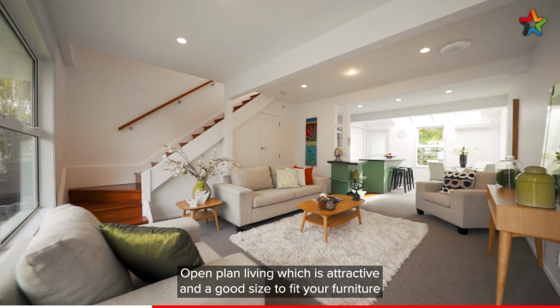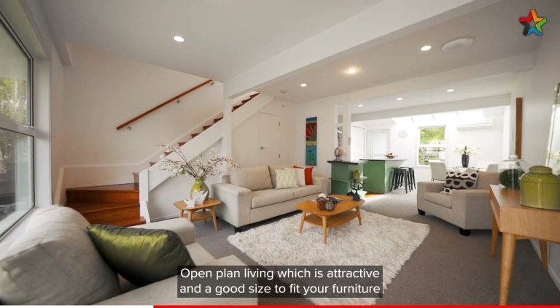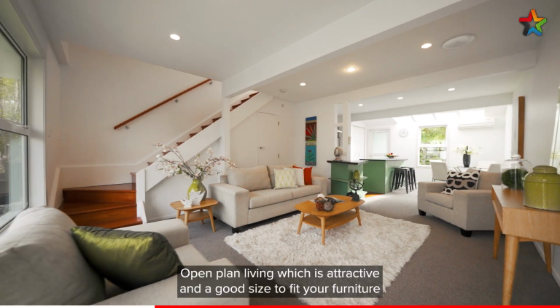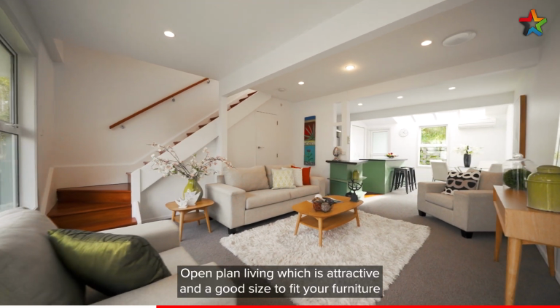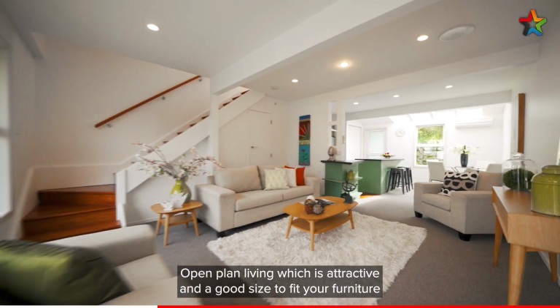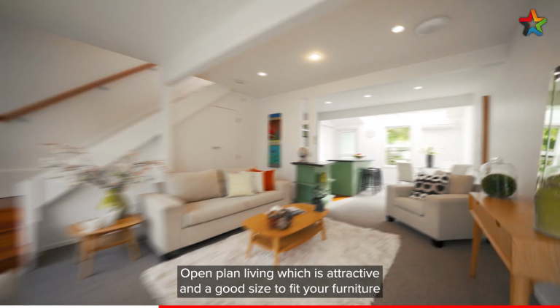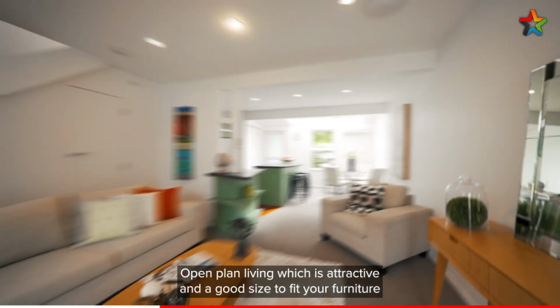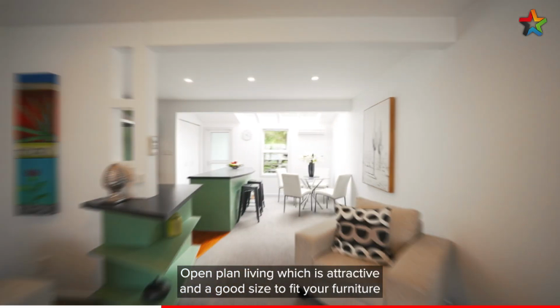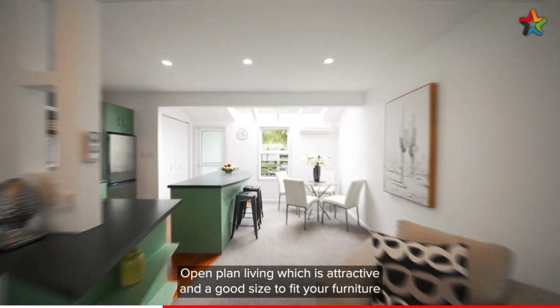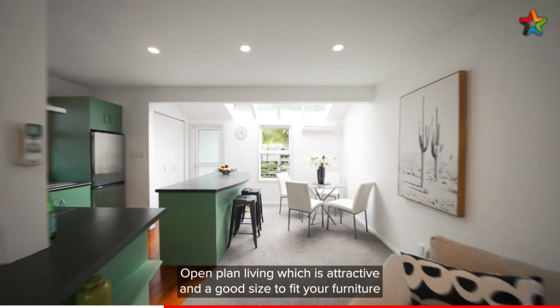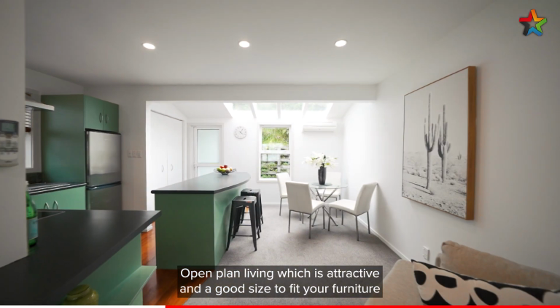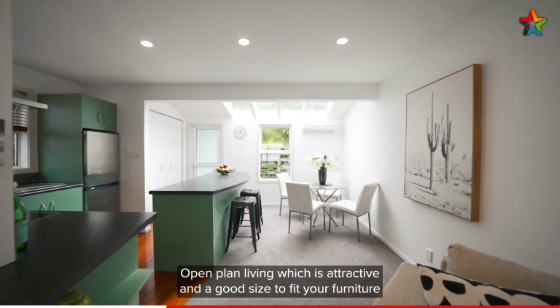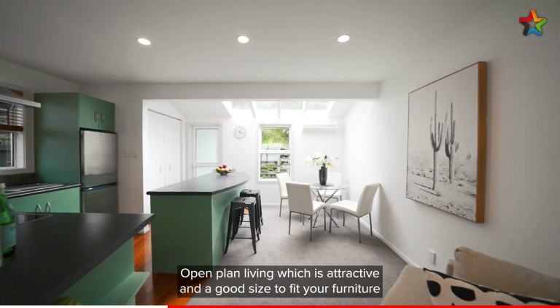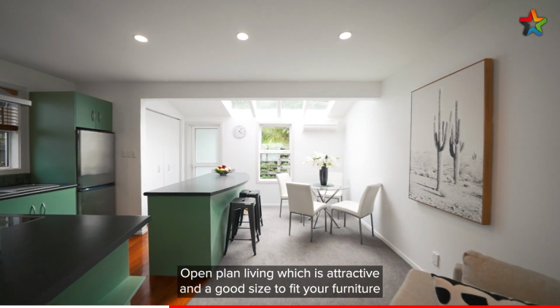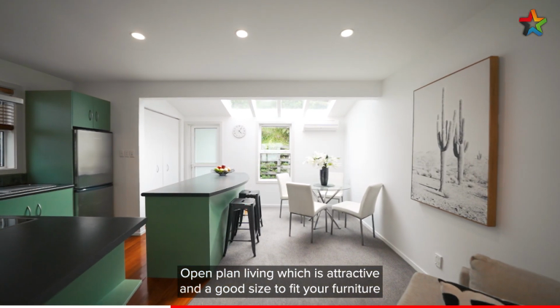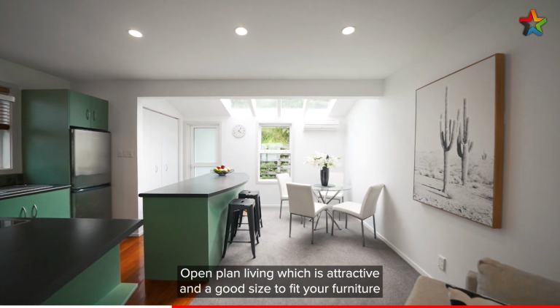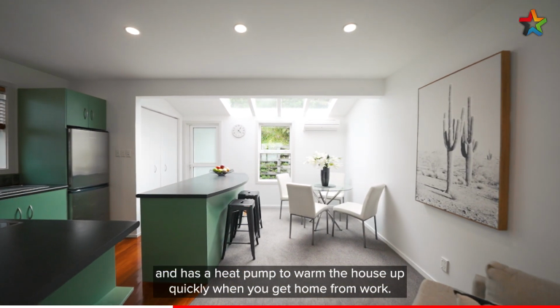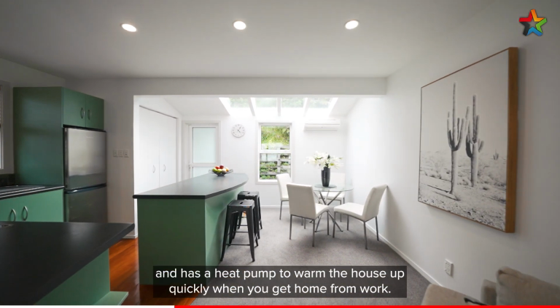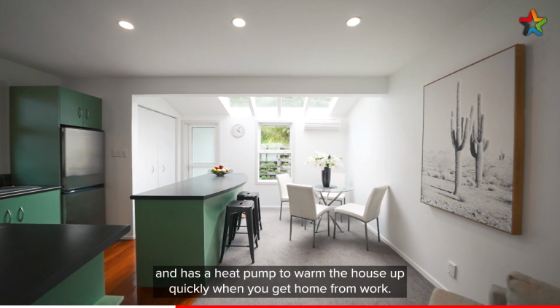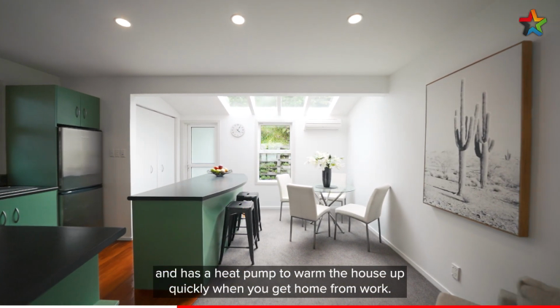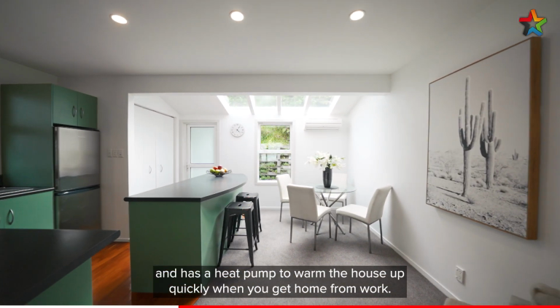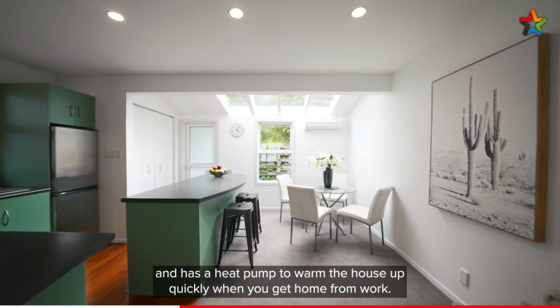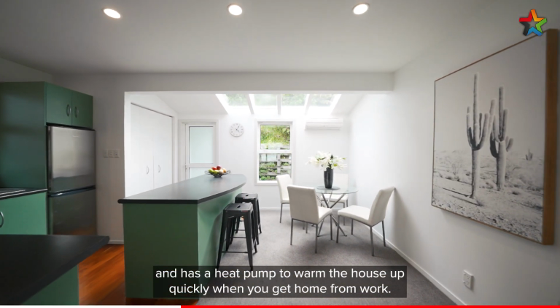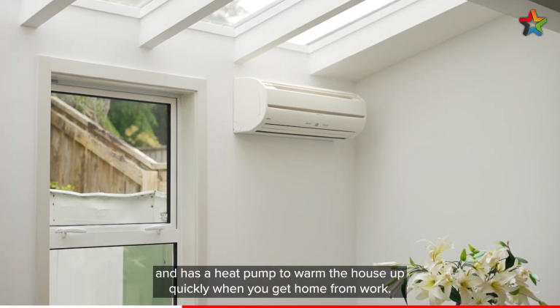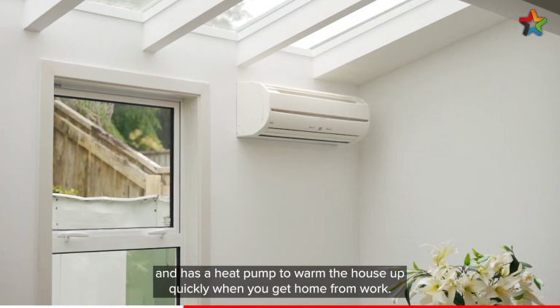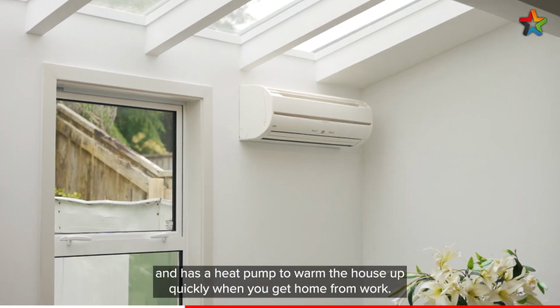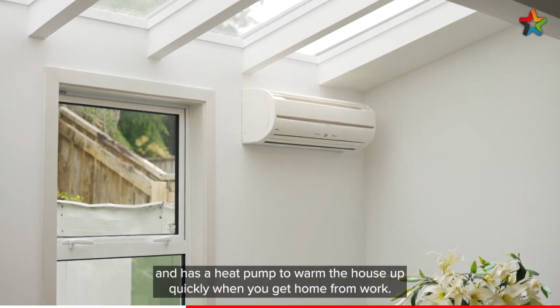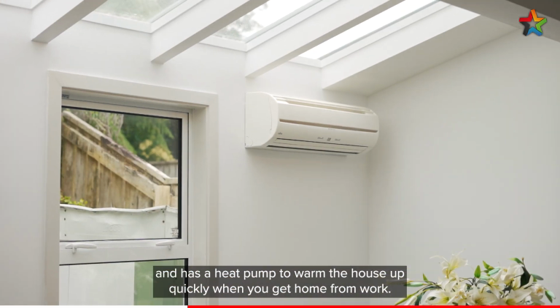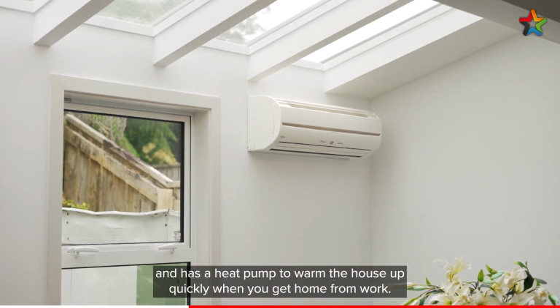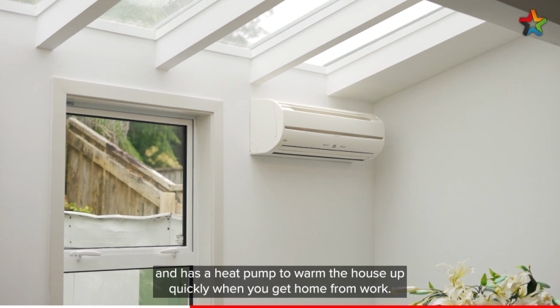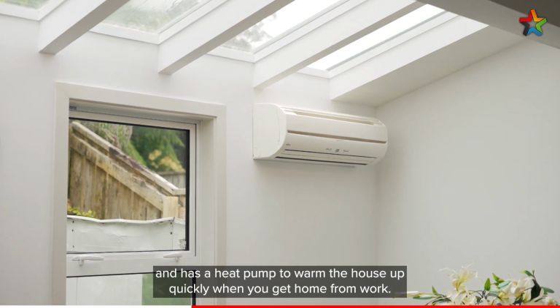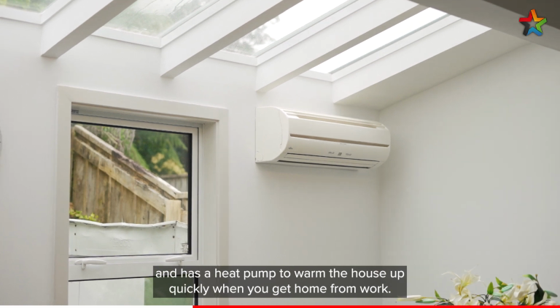Open plan living which is attractive and a good size to fit your furniture, and there is a heat pump to warm the house up quickly when you get home from work.